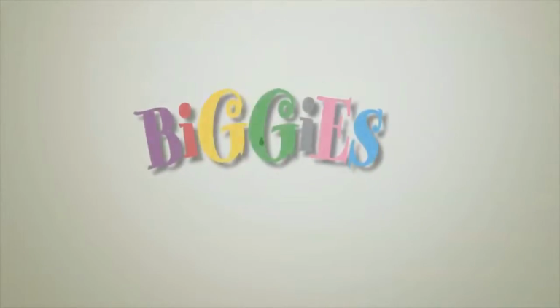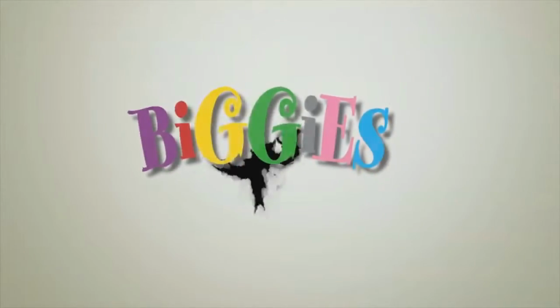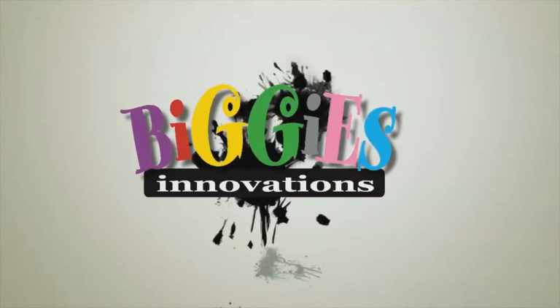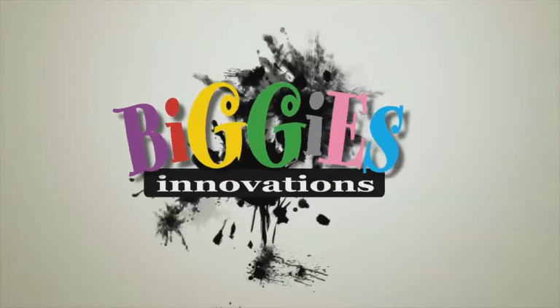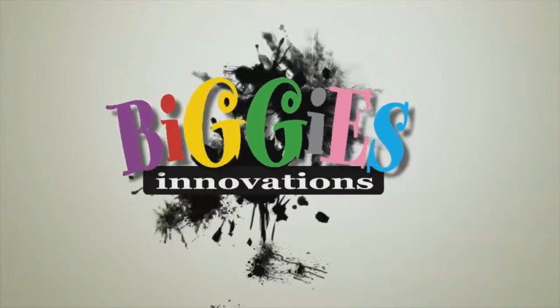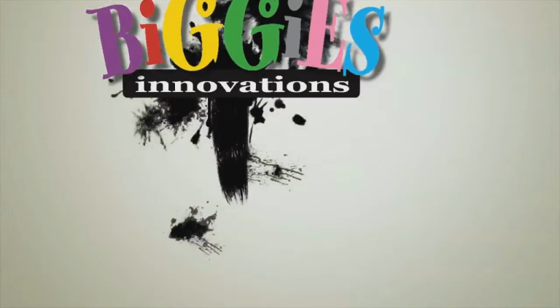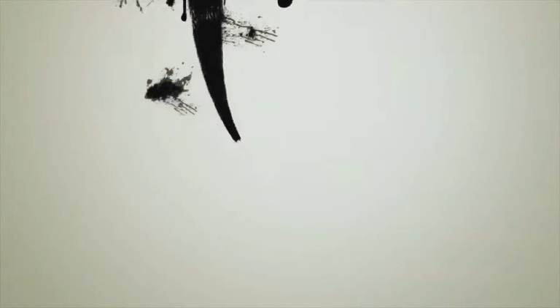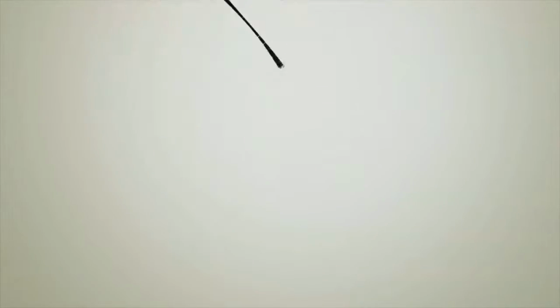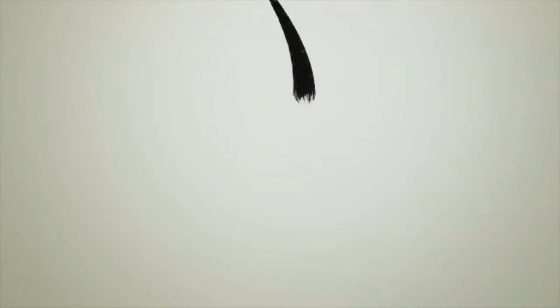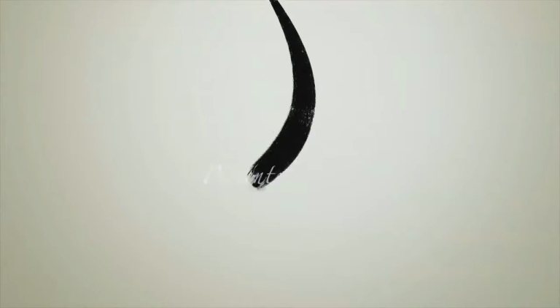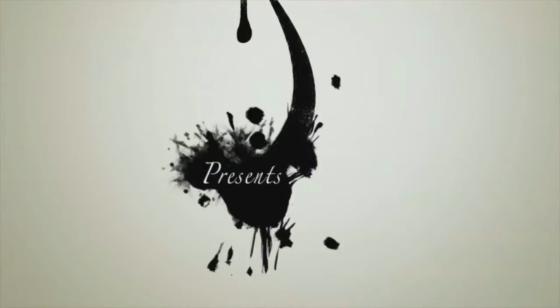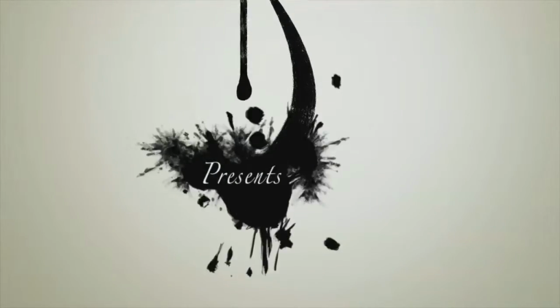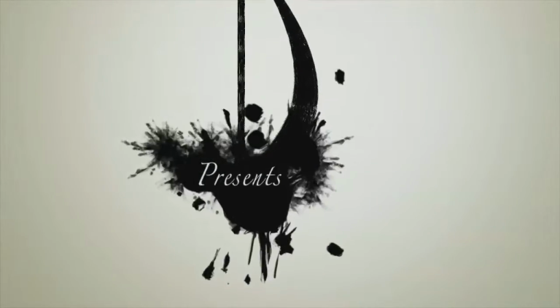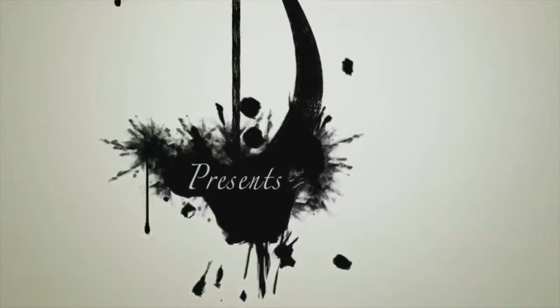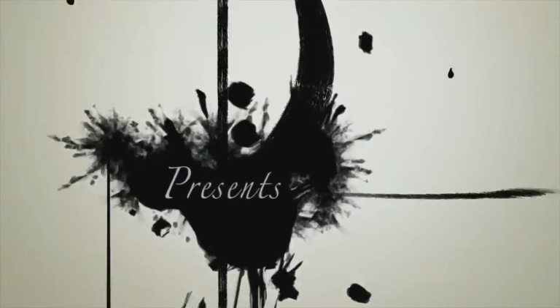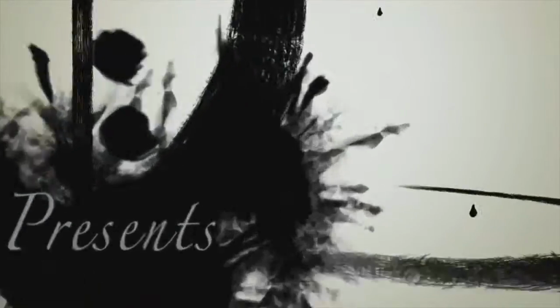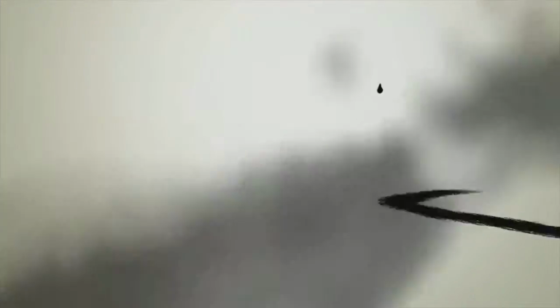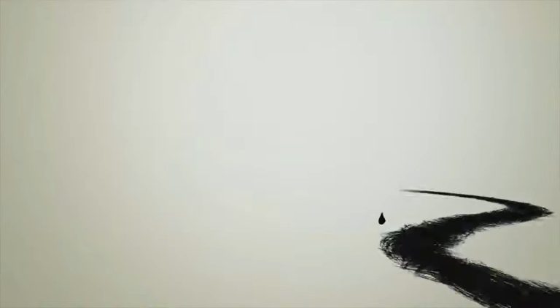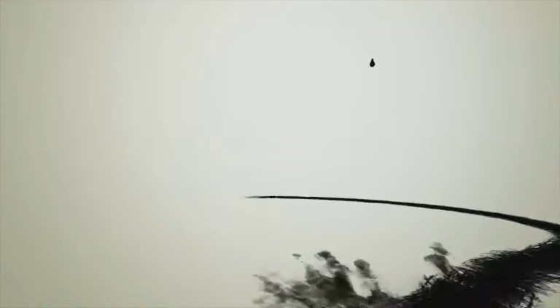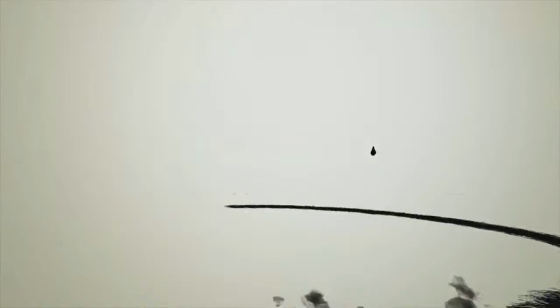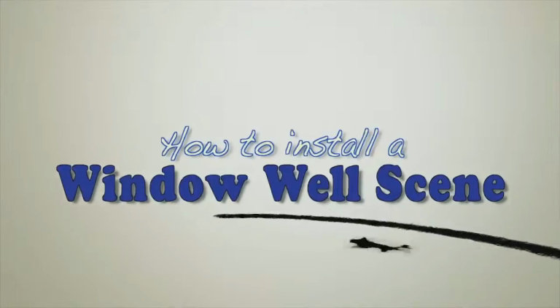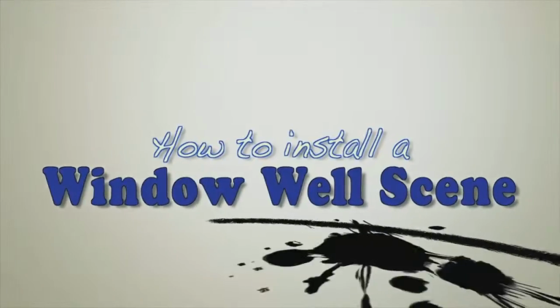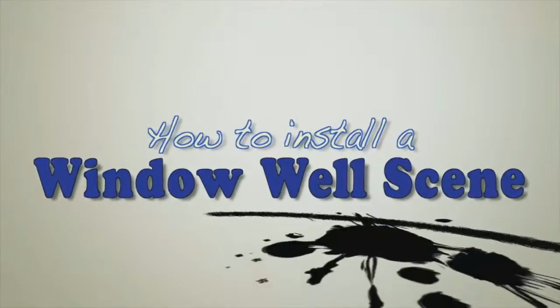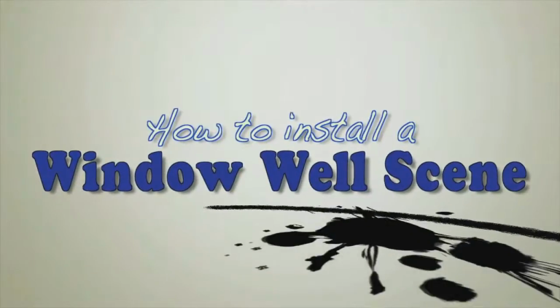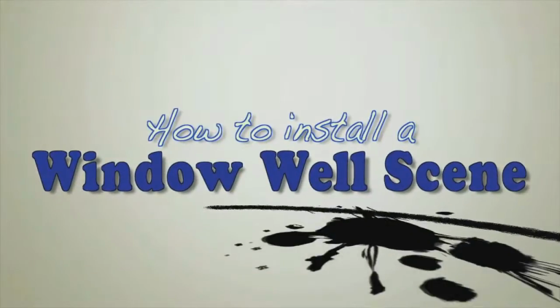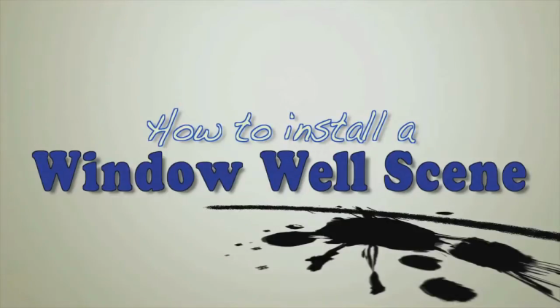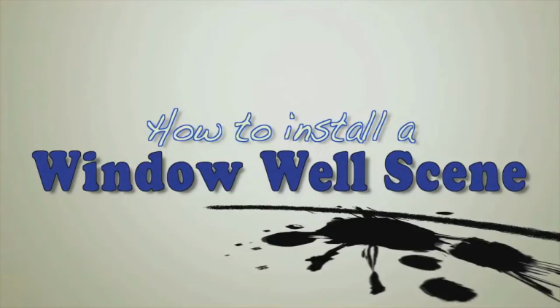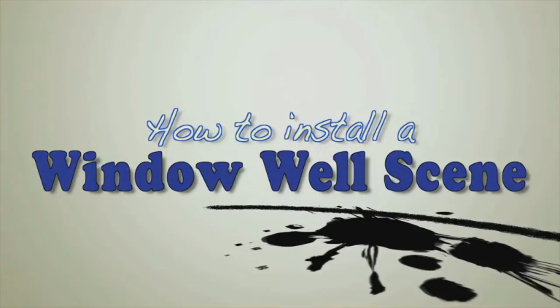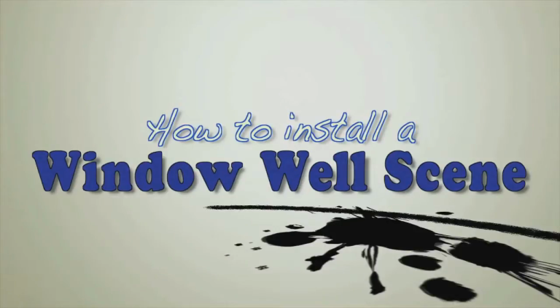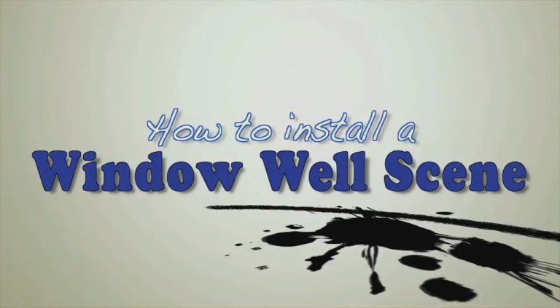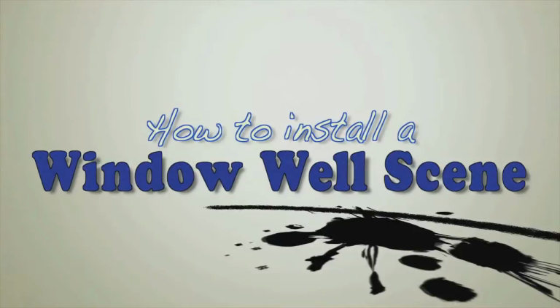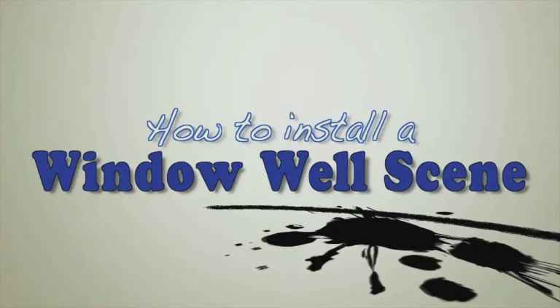Big Ease Innovations presents: How to install a window well scene.